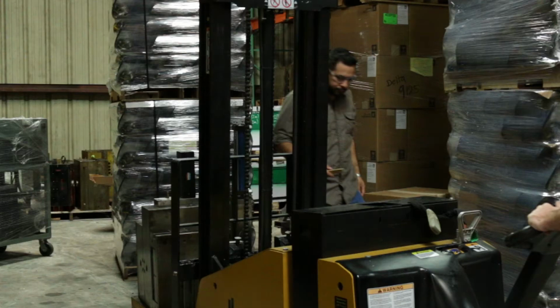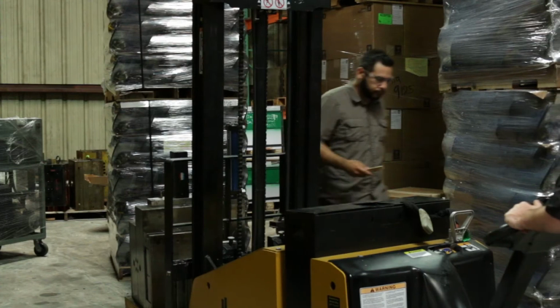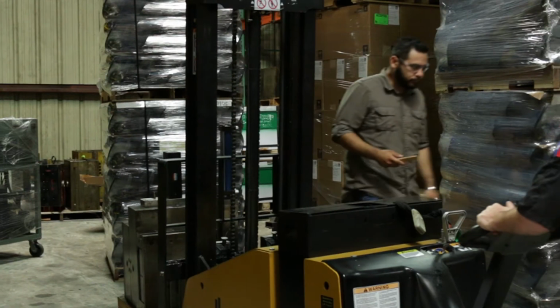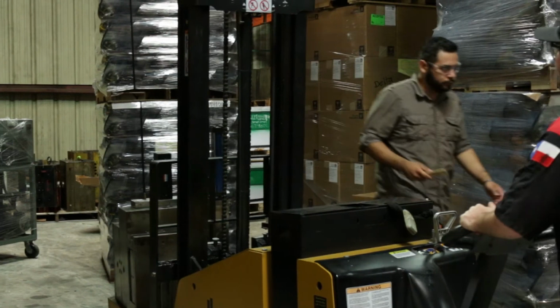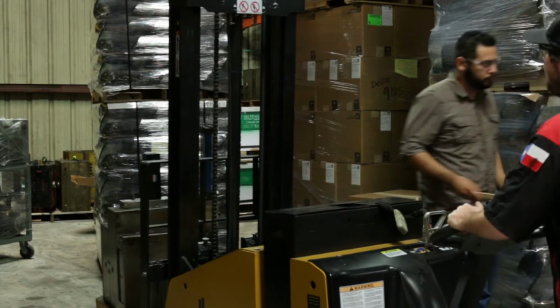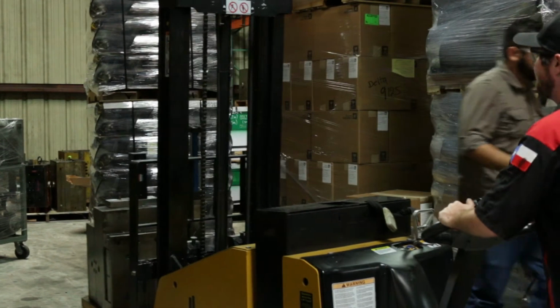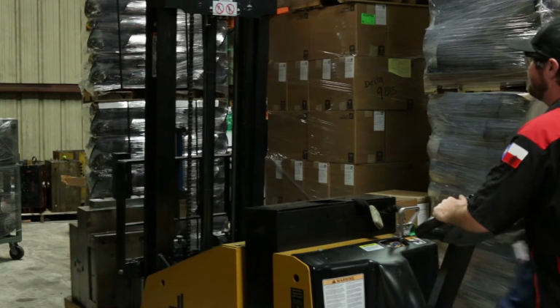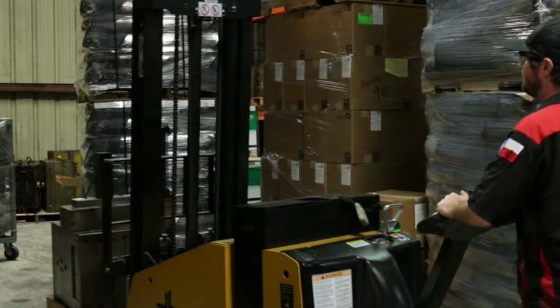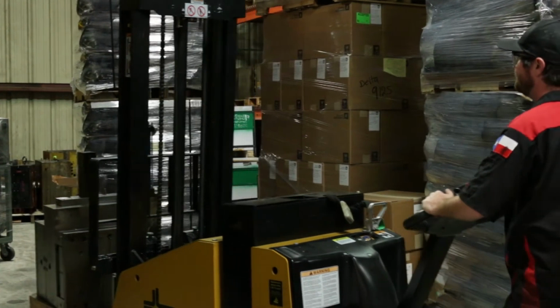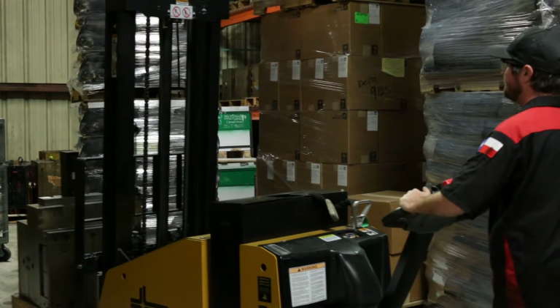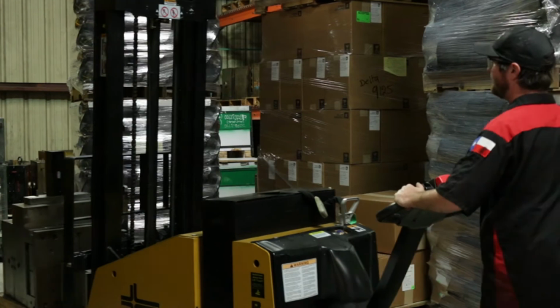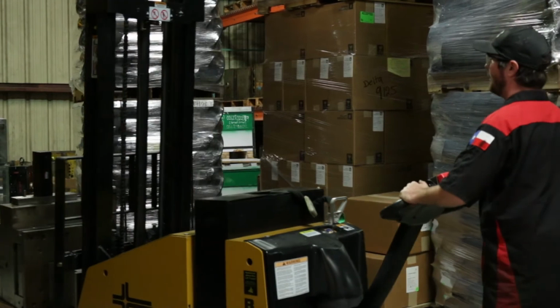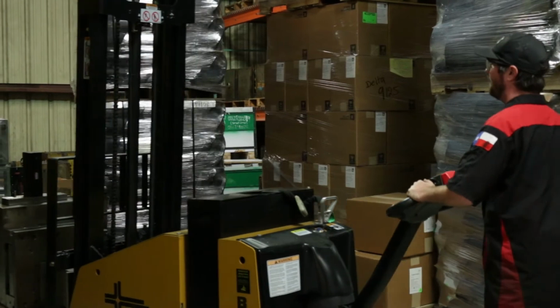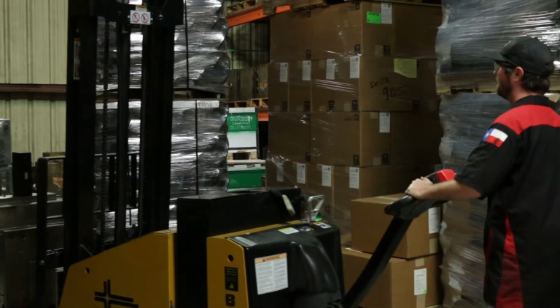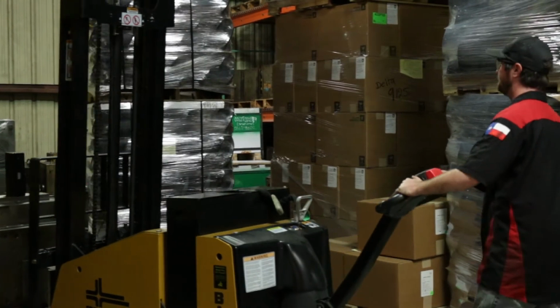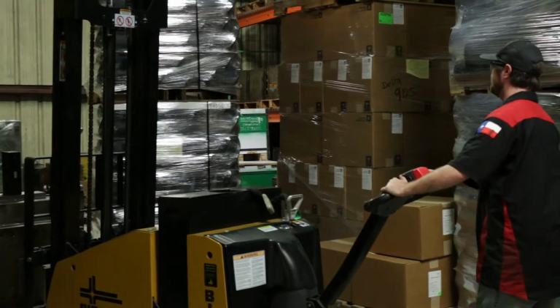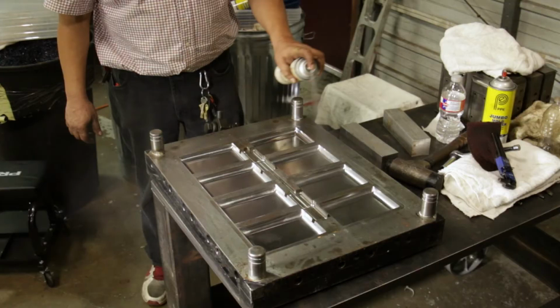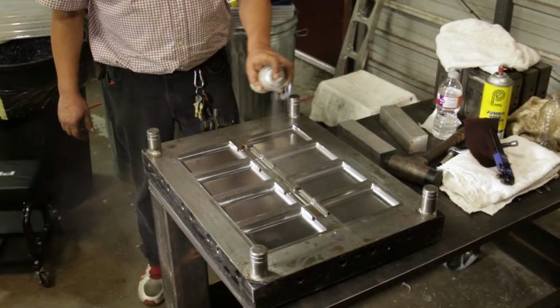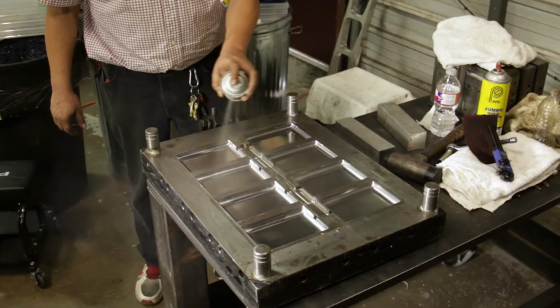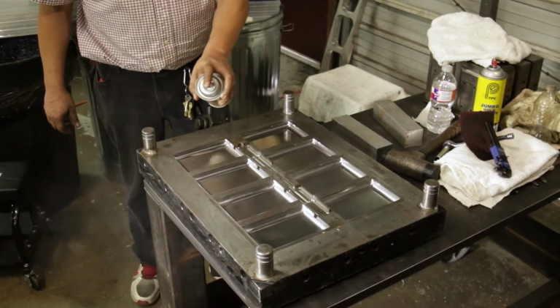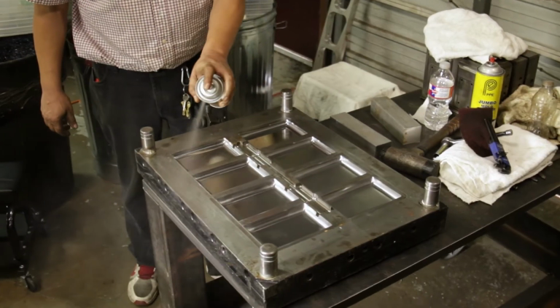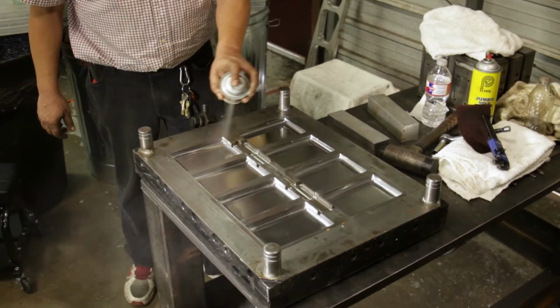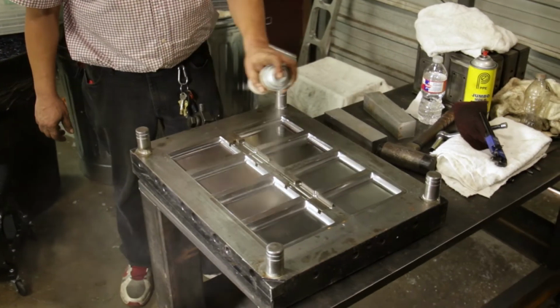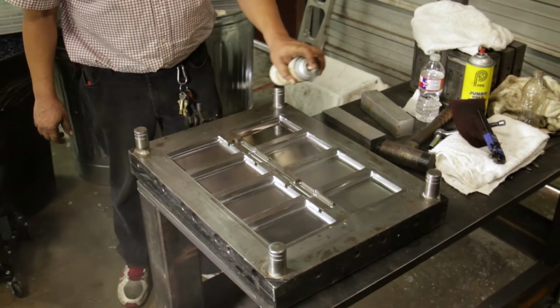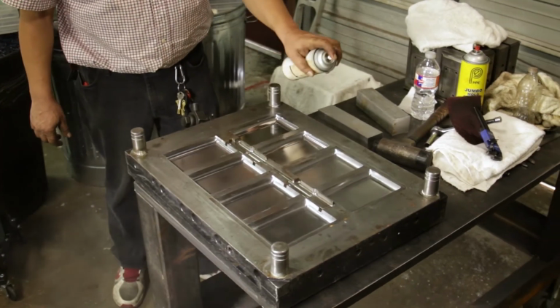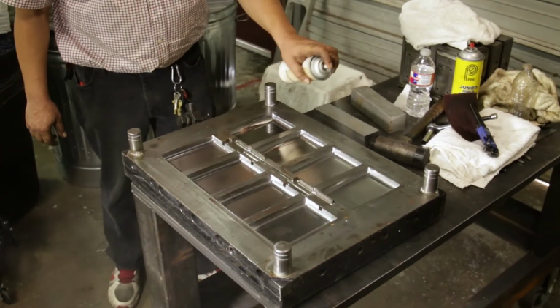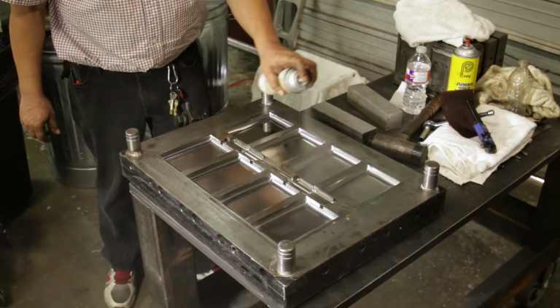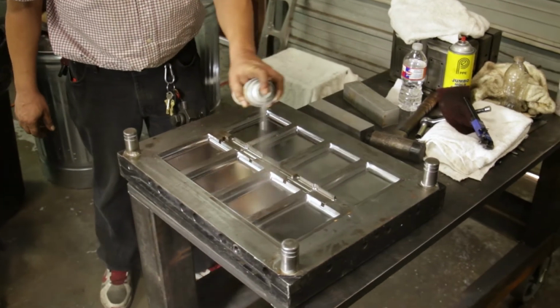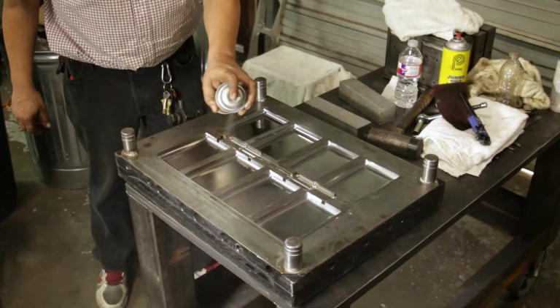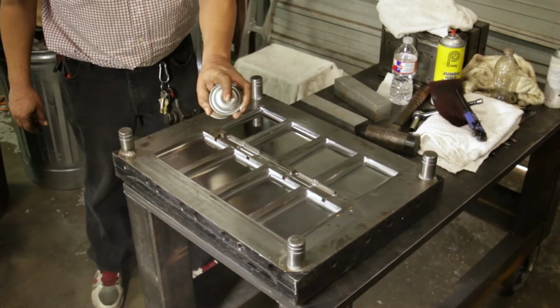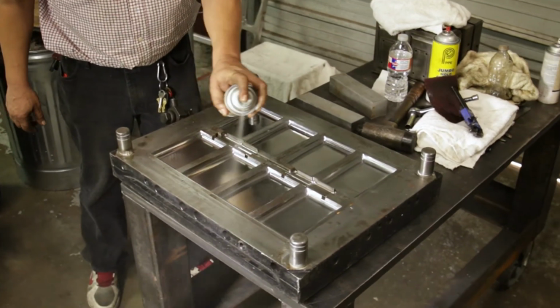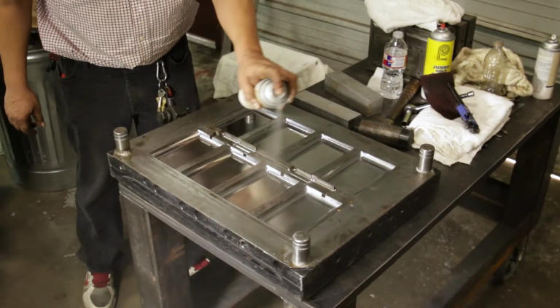When tools are put away for storage, it is recommended to spray protective spray on the cavities to protect from rust.